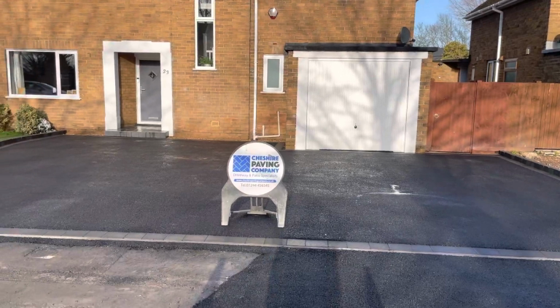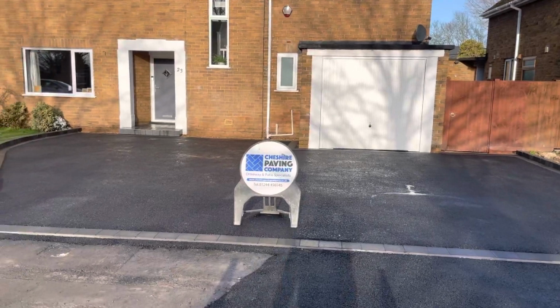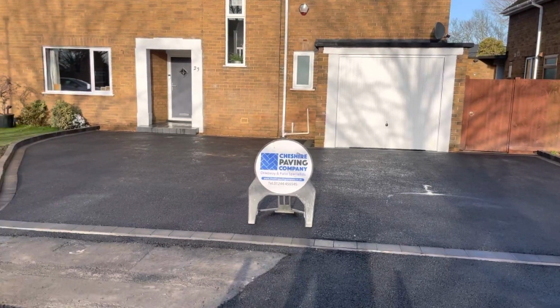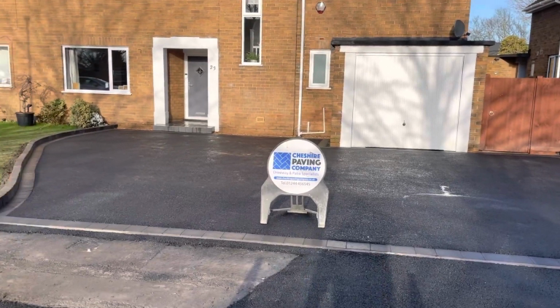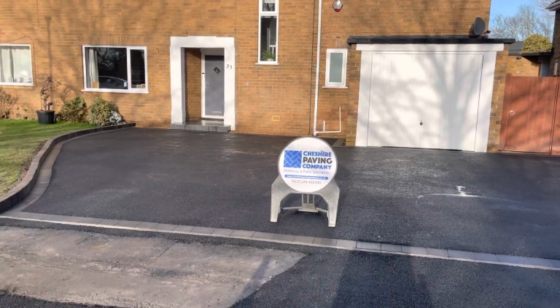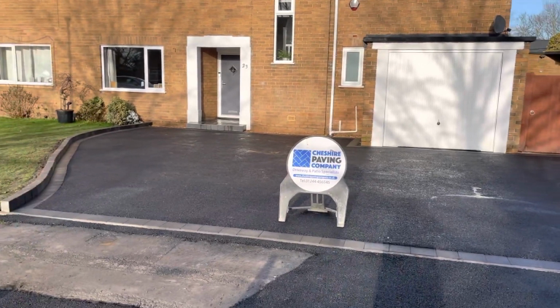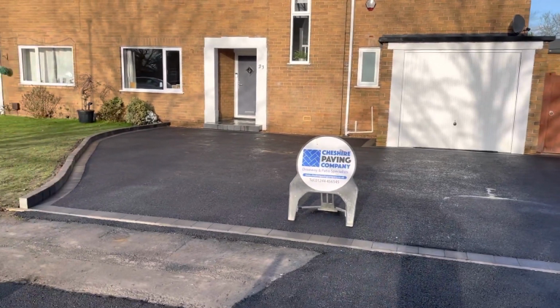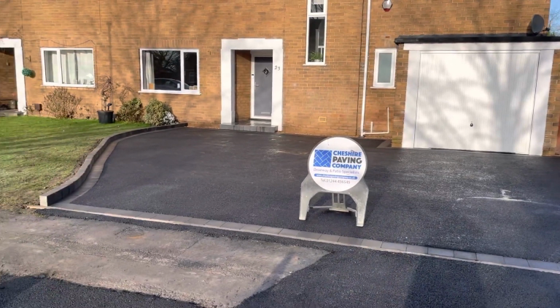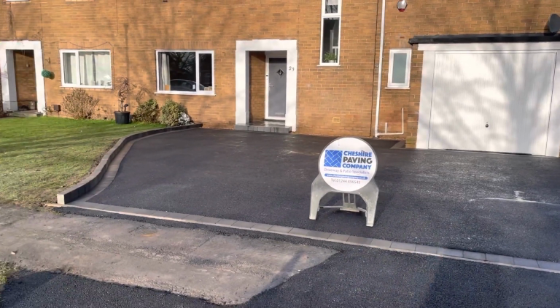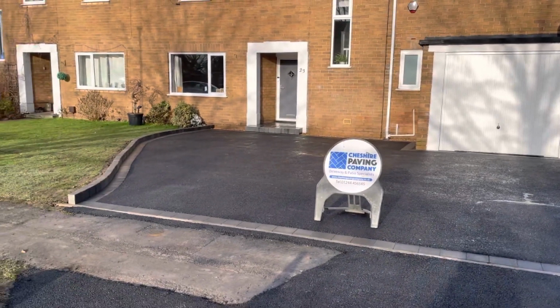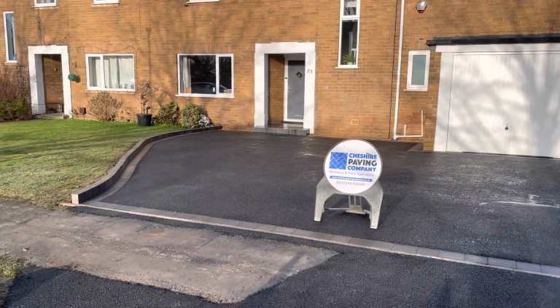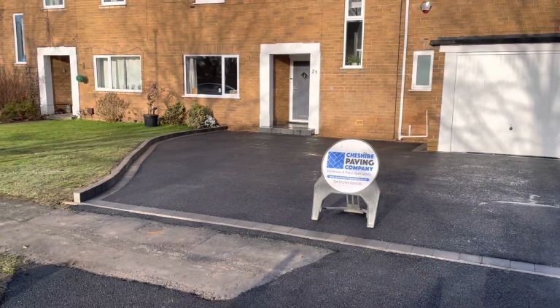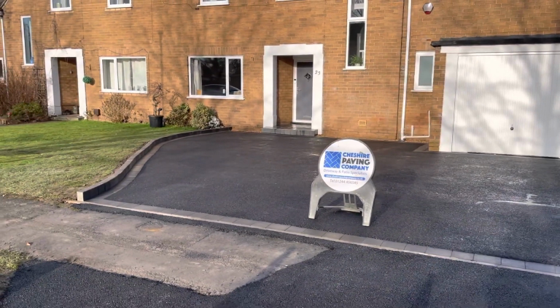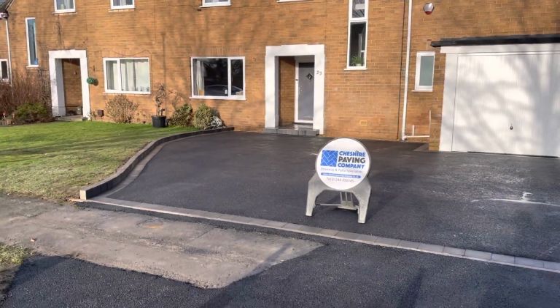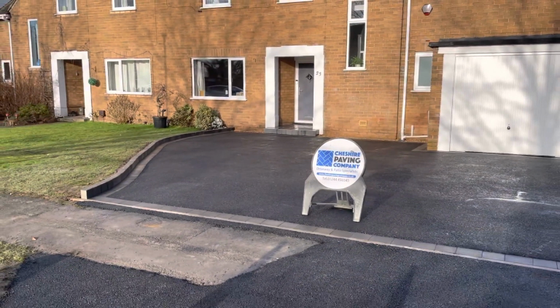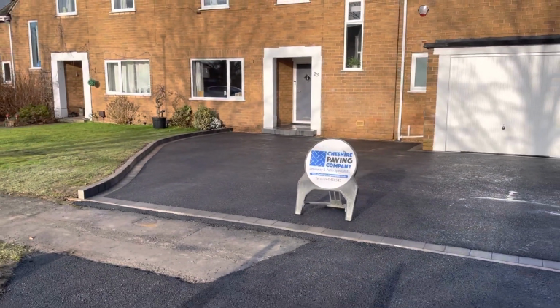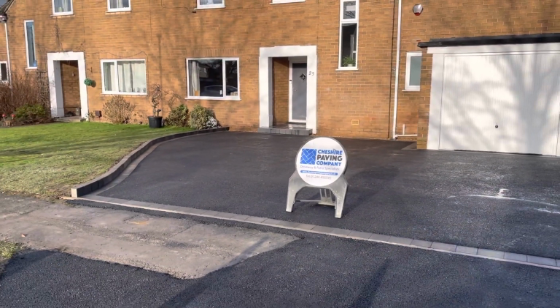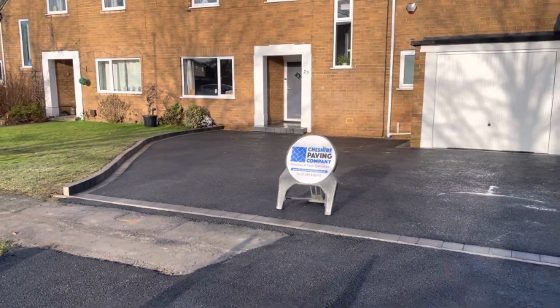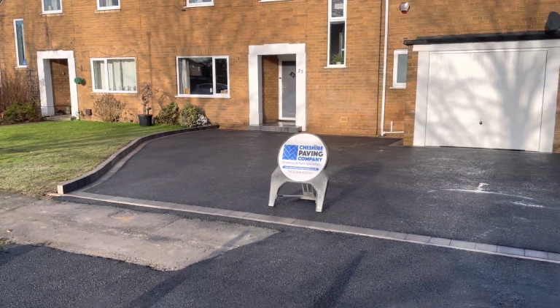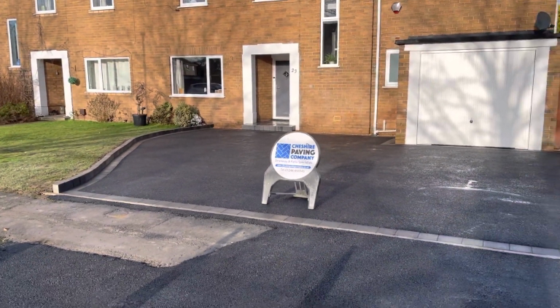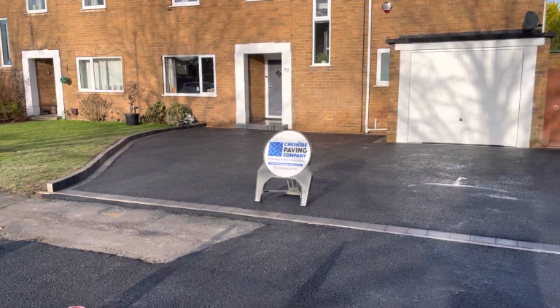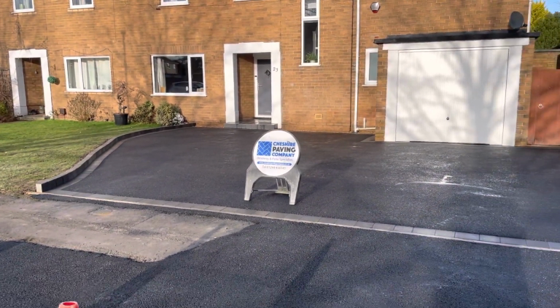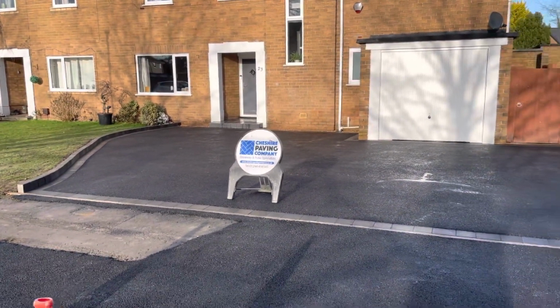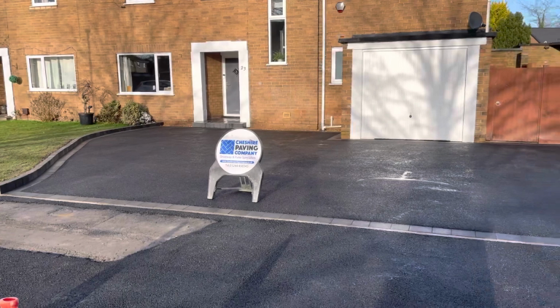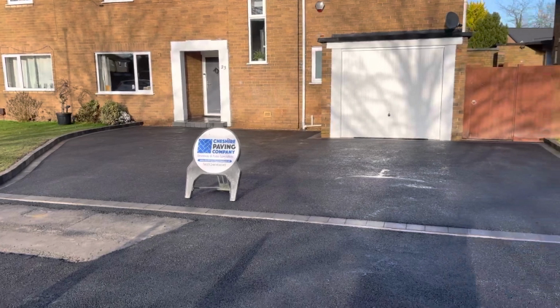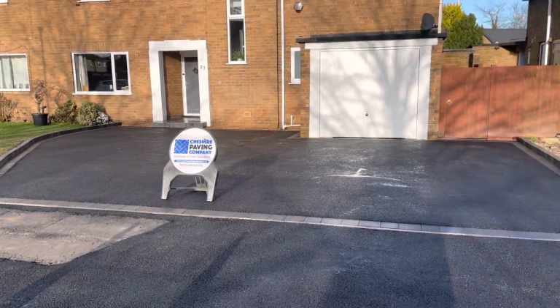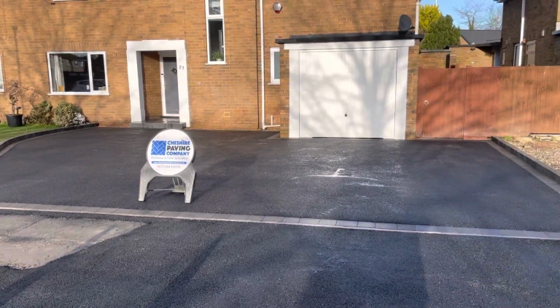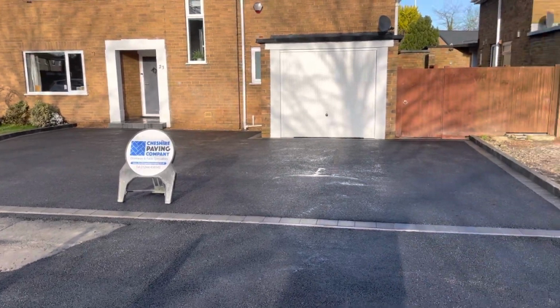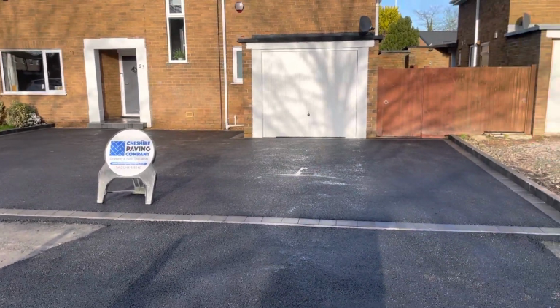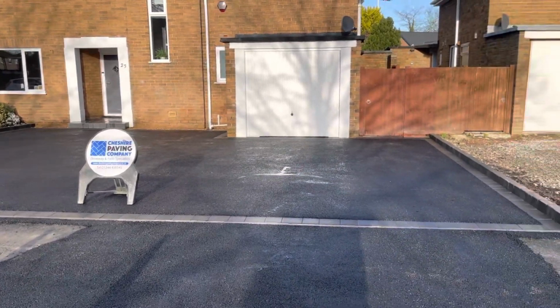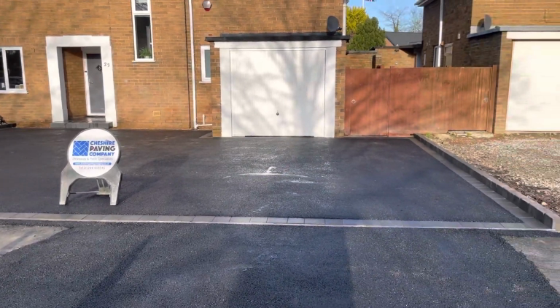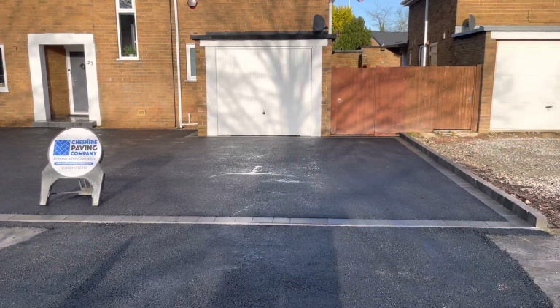Good afternoon from Cheshire Paving Company. This is our latest driveway project, completed in Saughall near Chester, Cheshire.